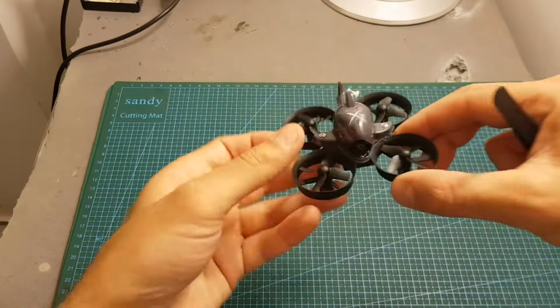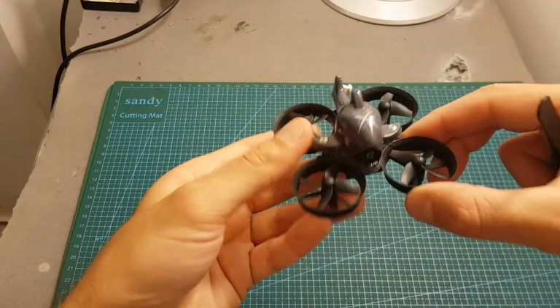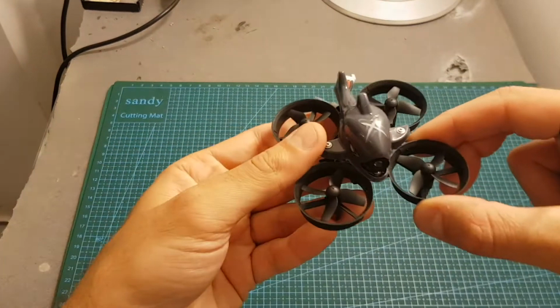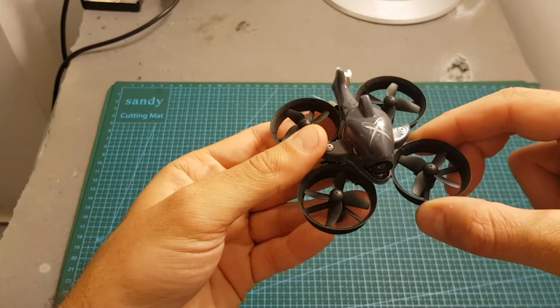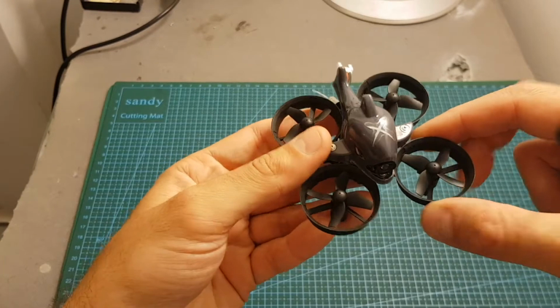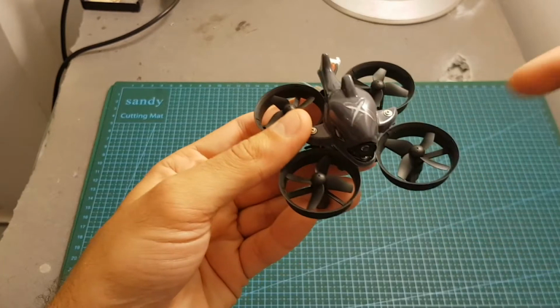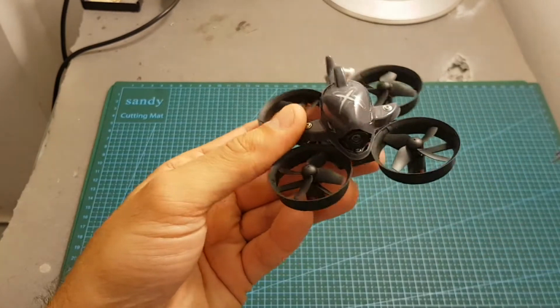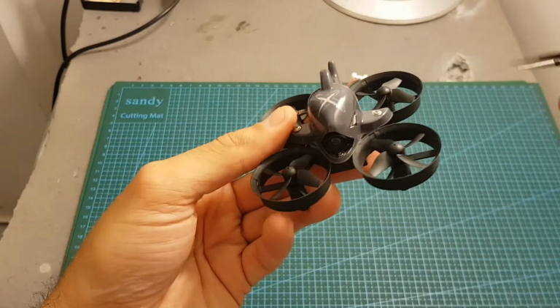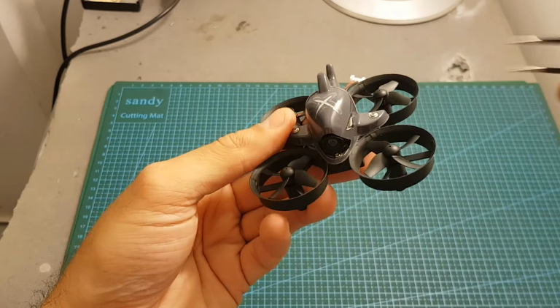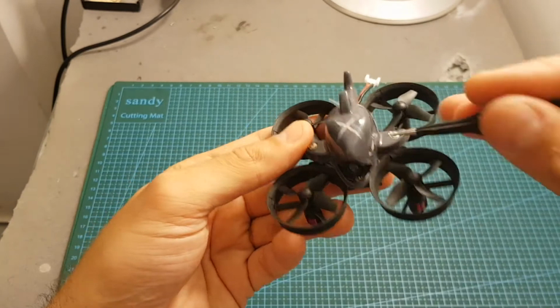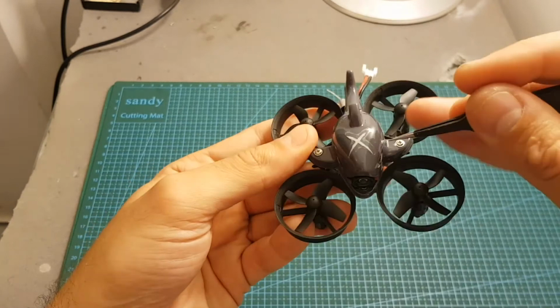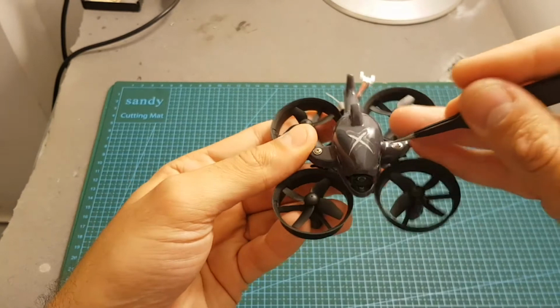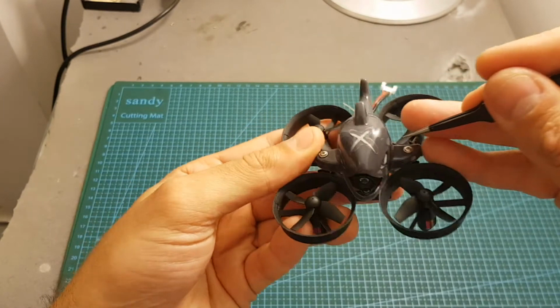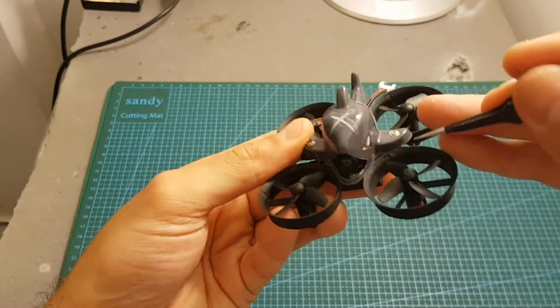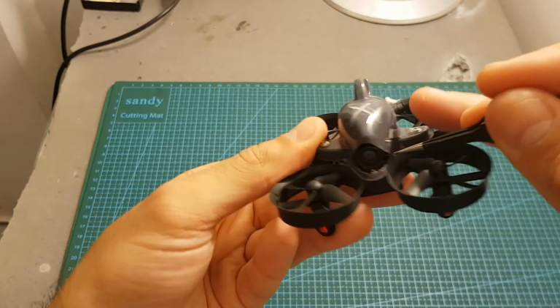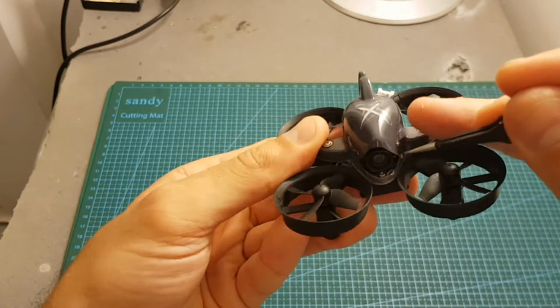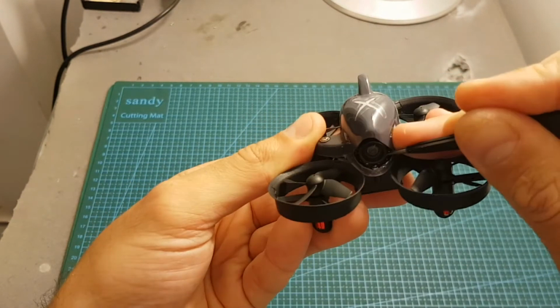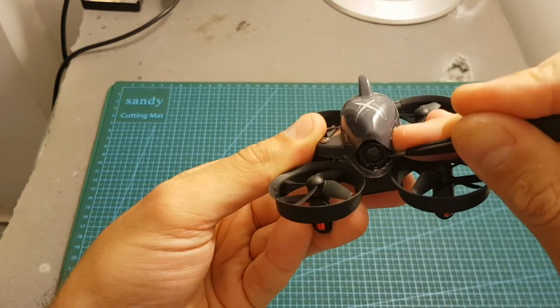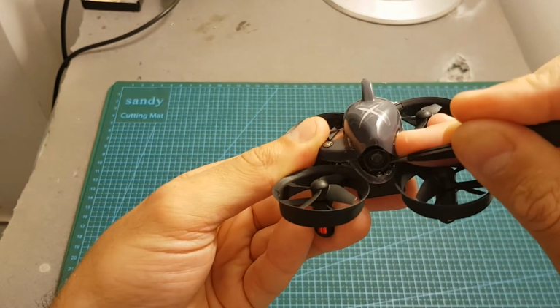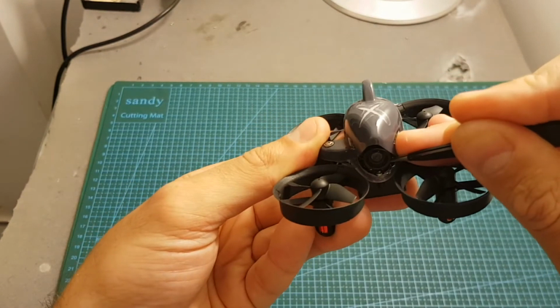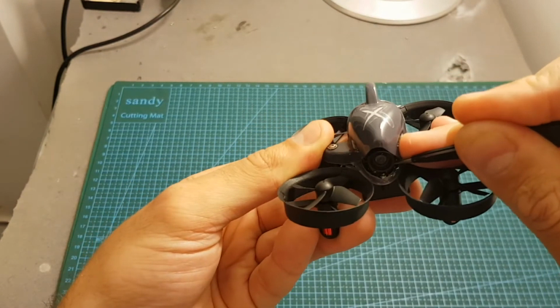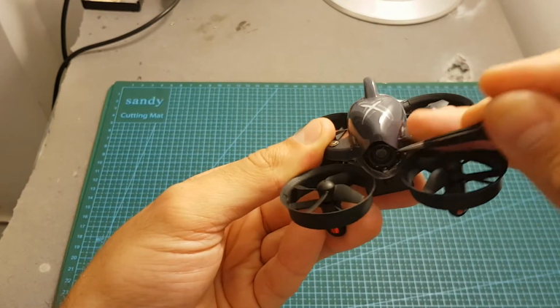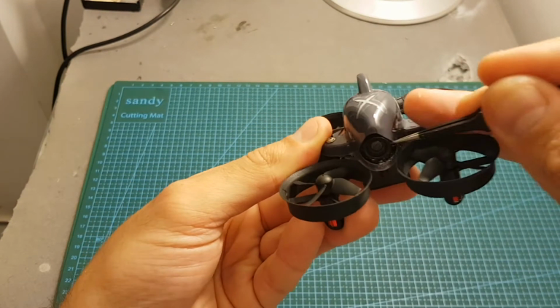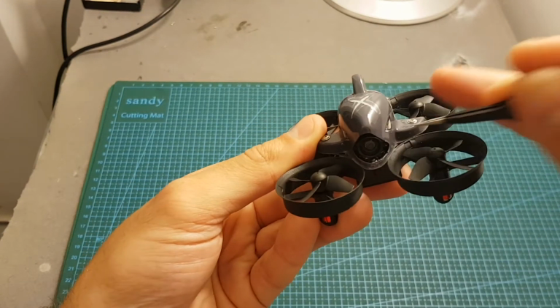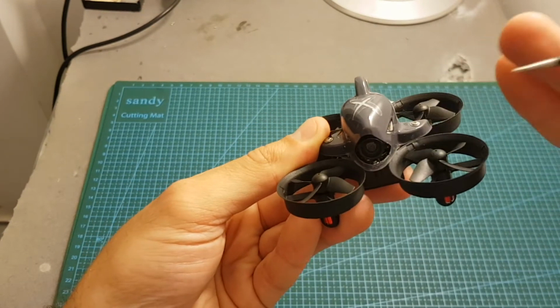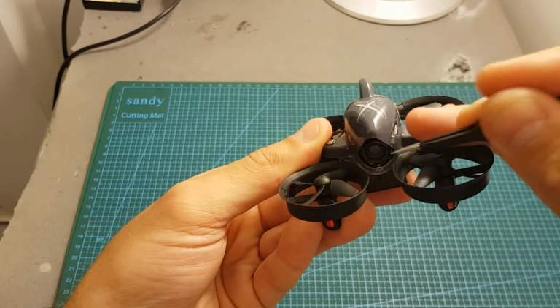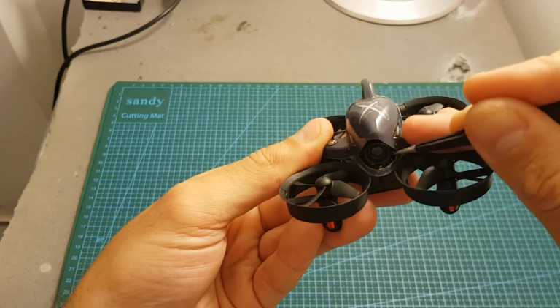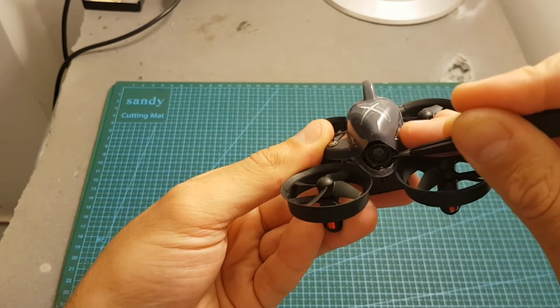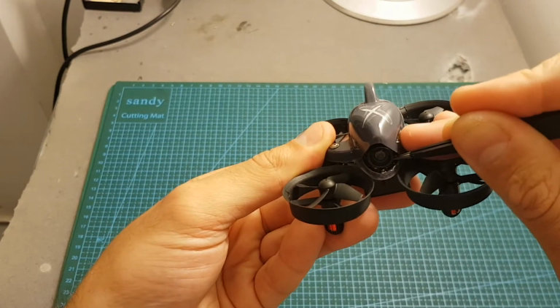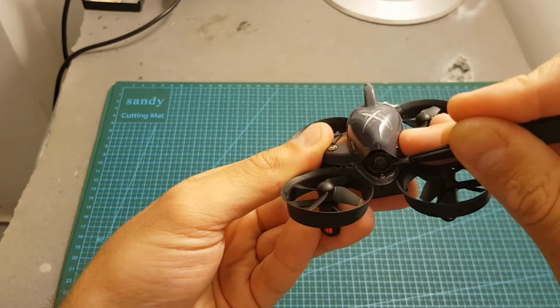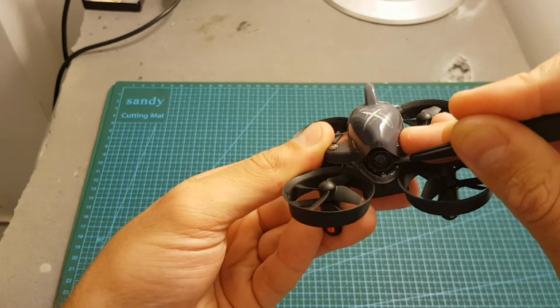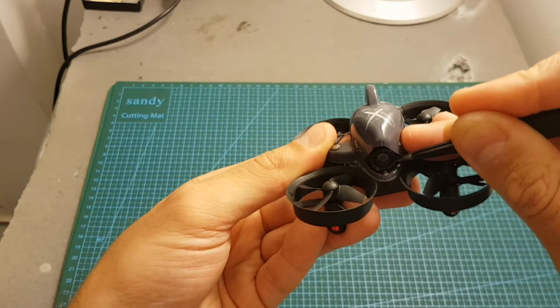Accessing the bind button can be done without removing the canopy. The button is exposed and you can use a tweezer in order to reach it.